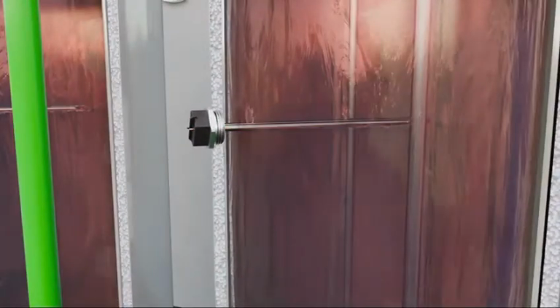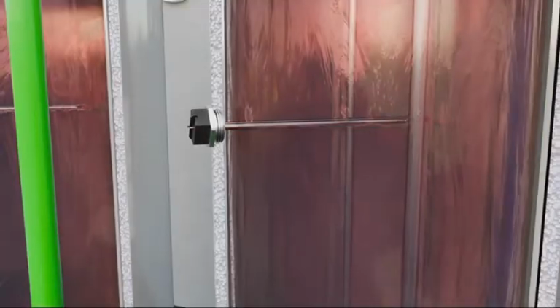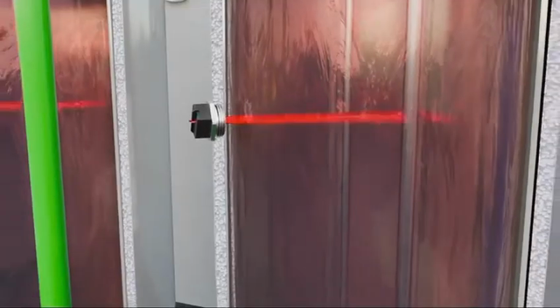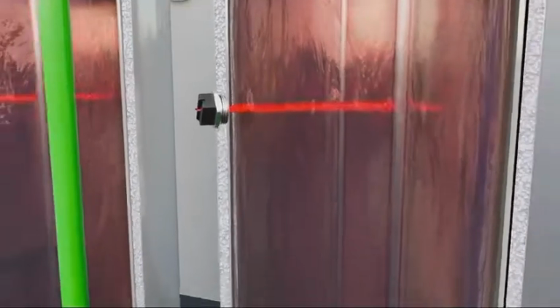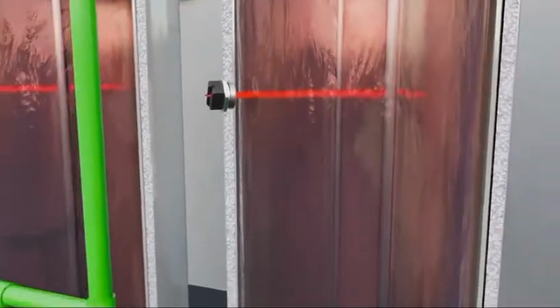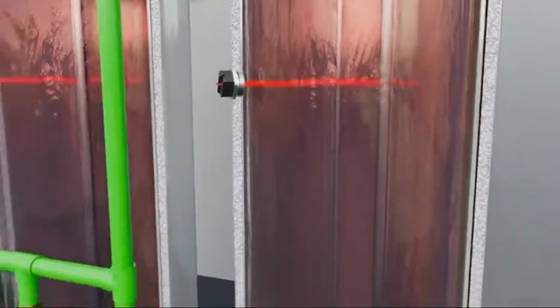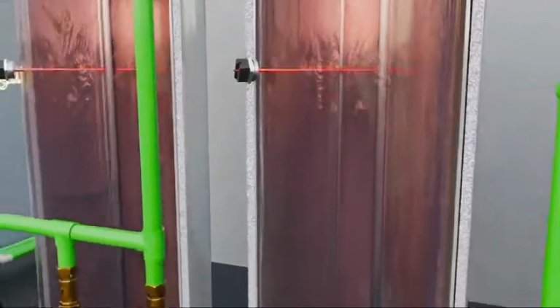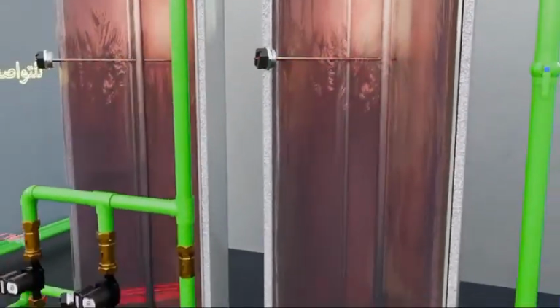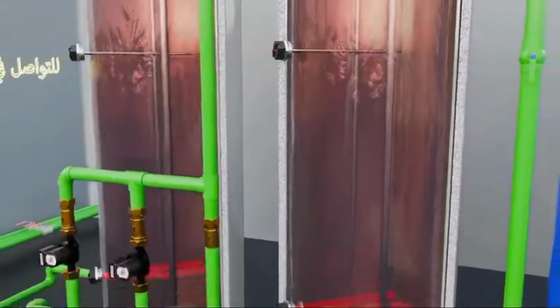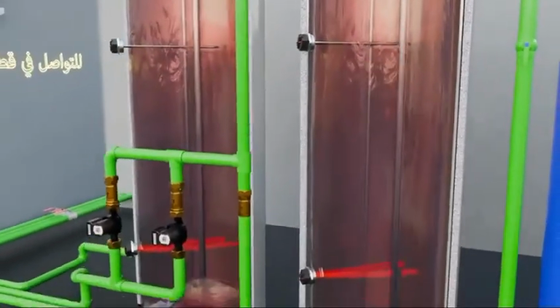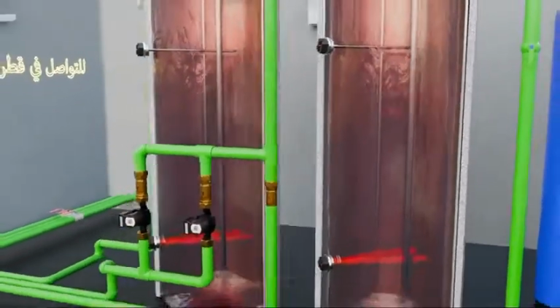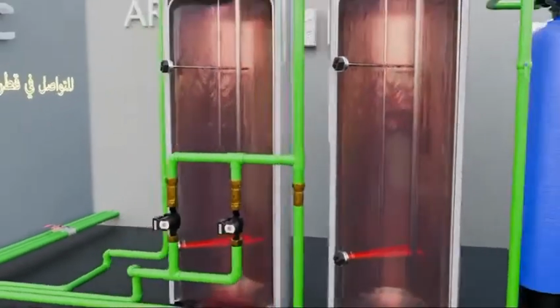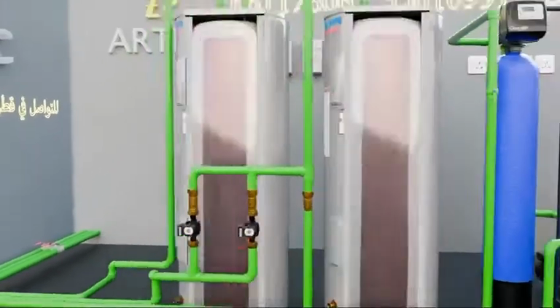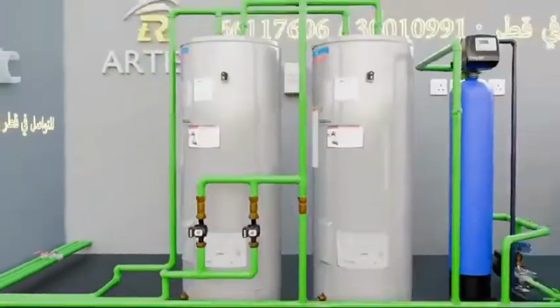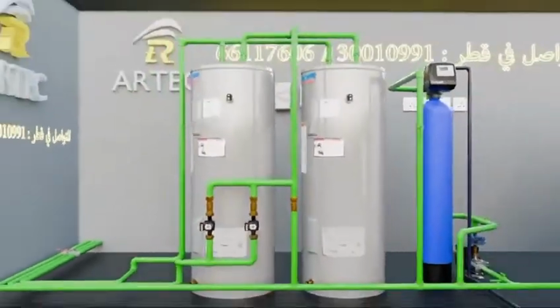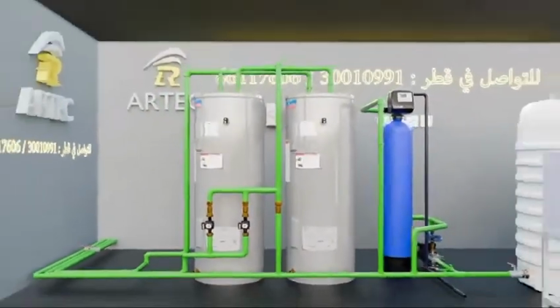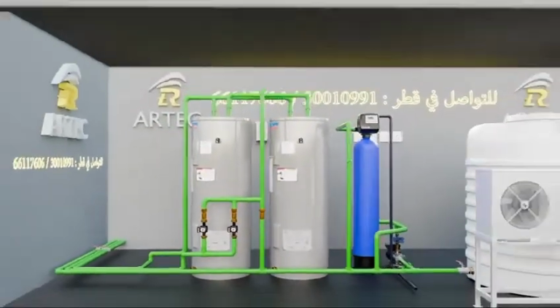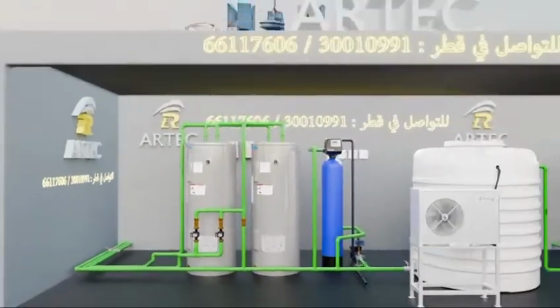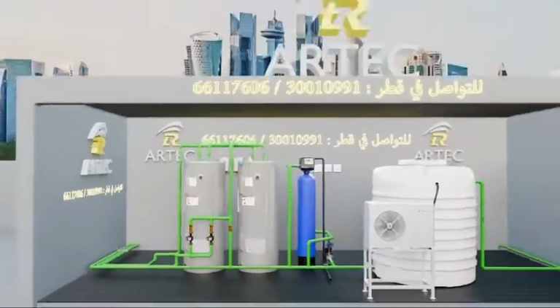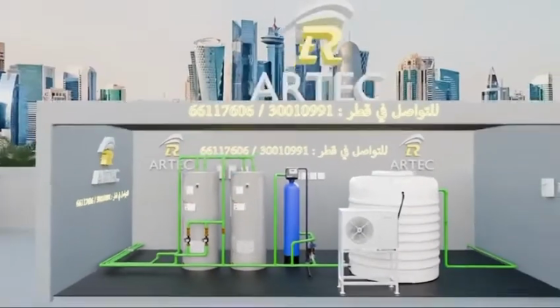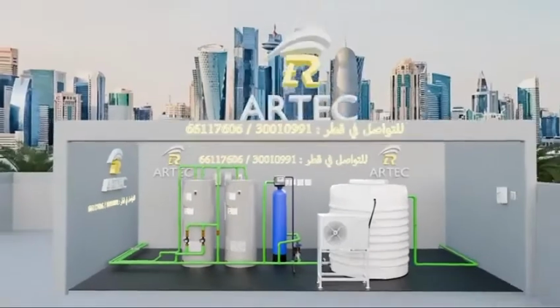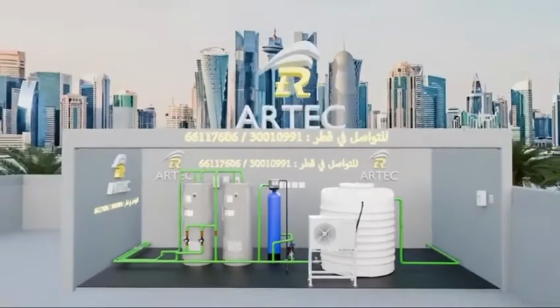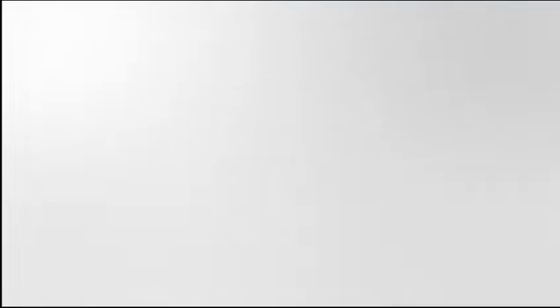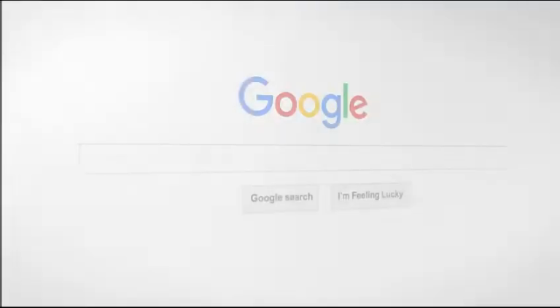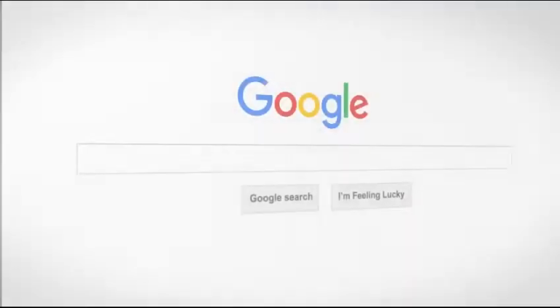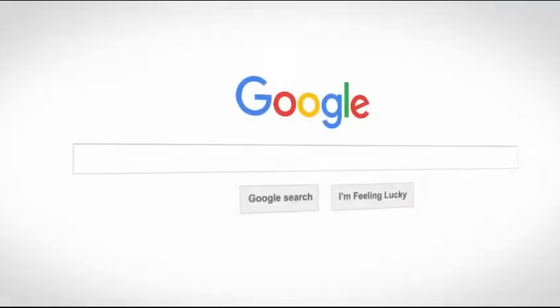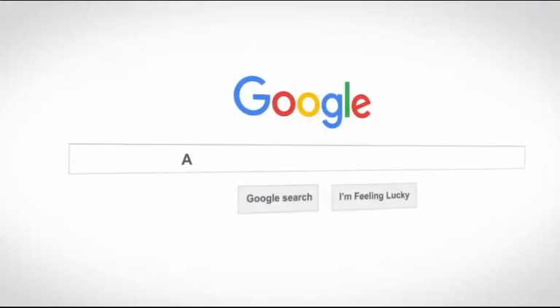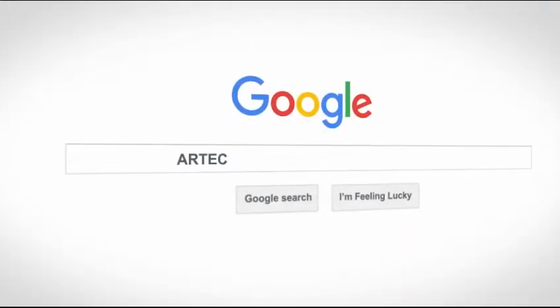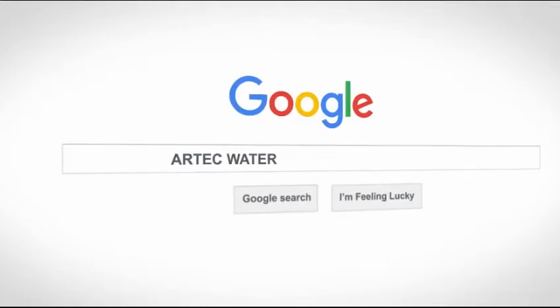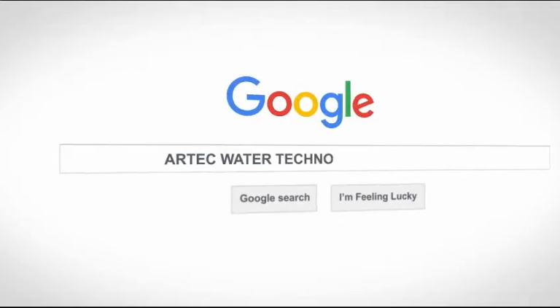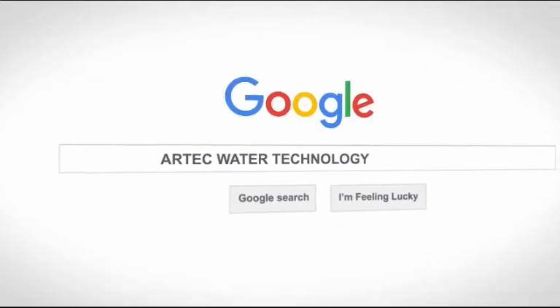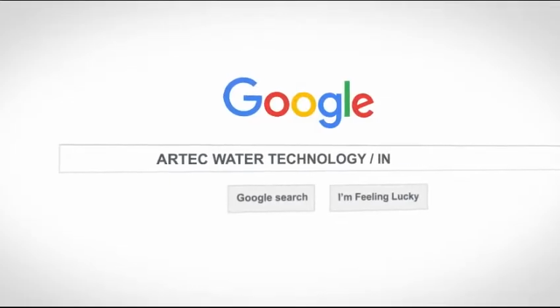With Artec, be confident that your choice is the best. To be continued...